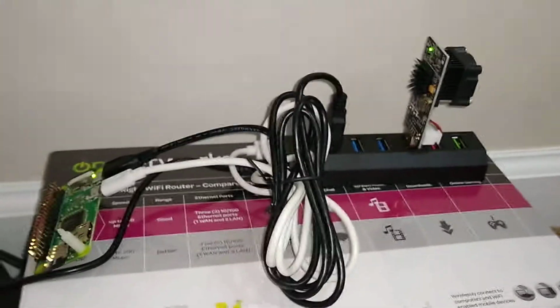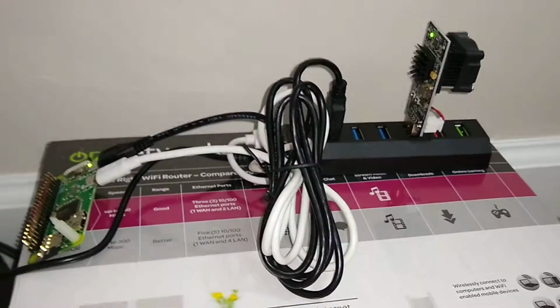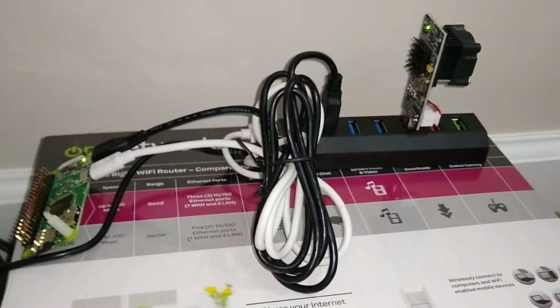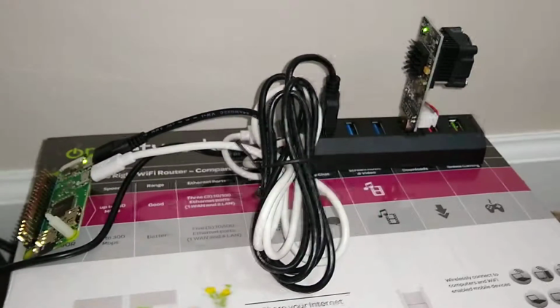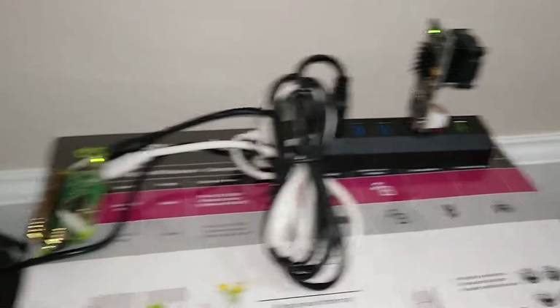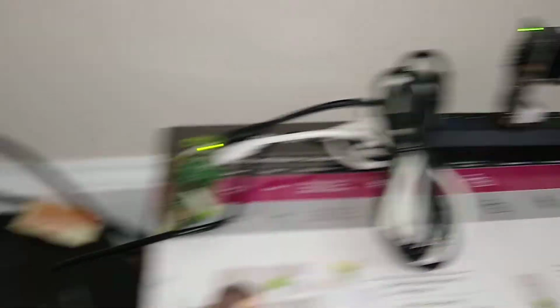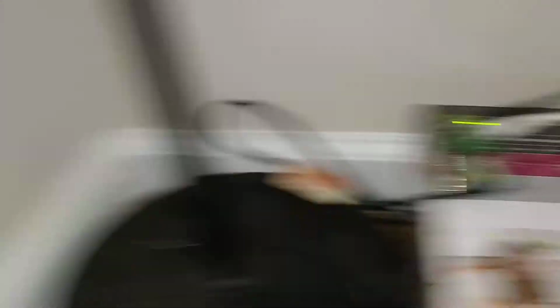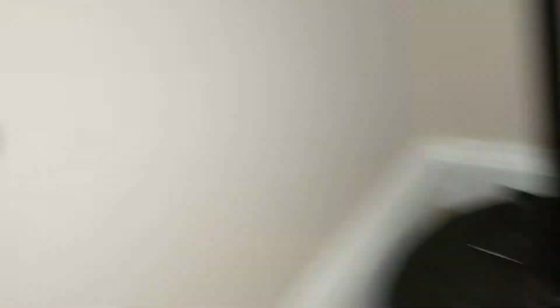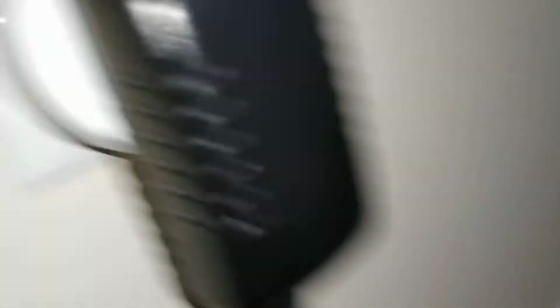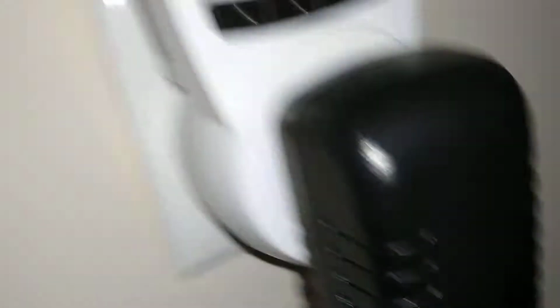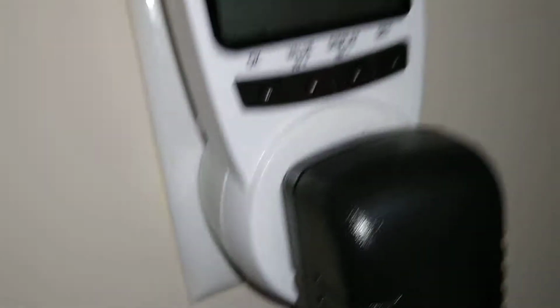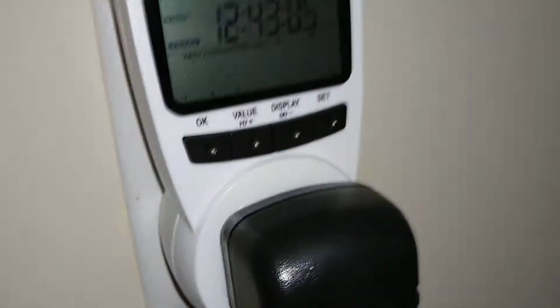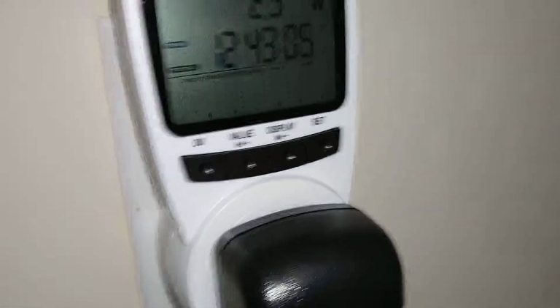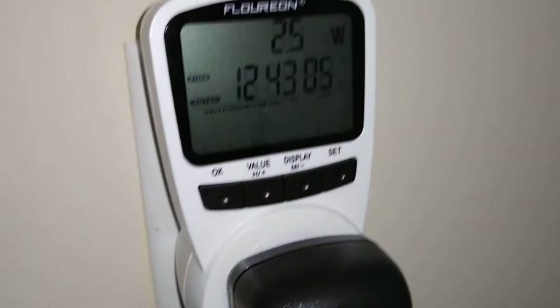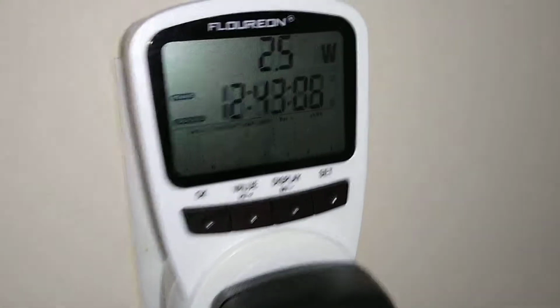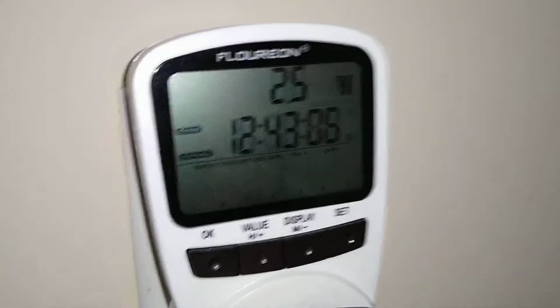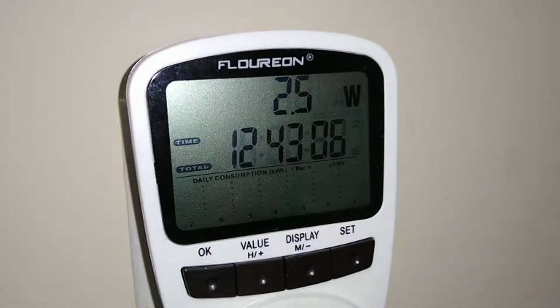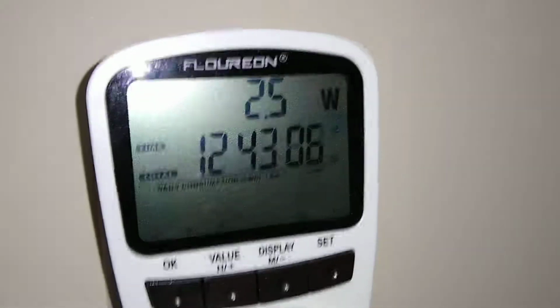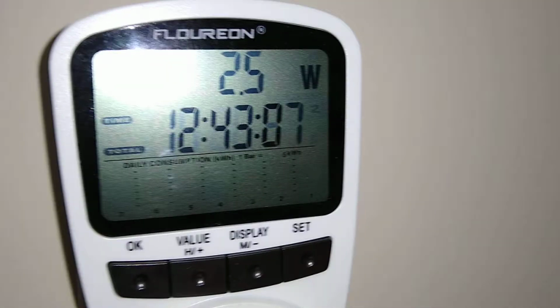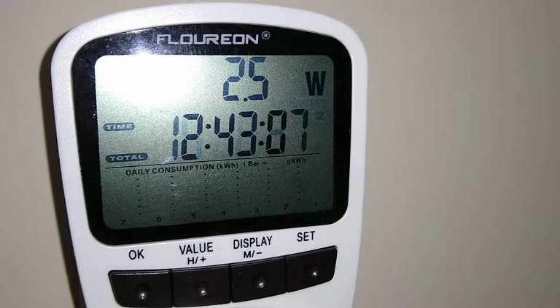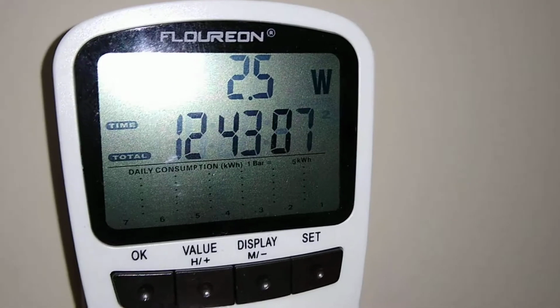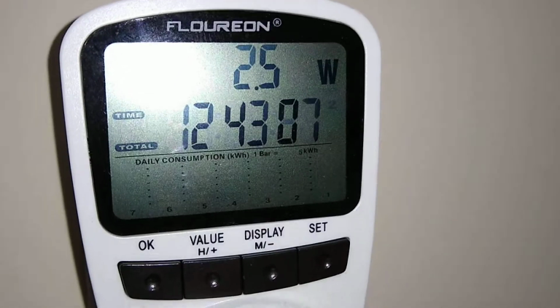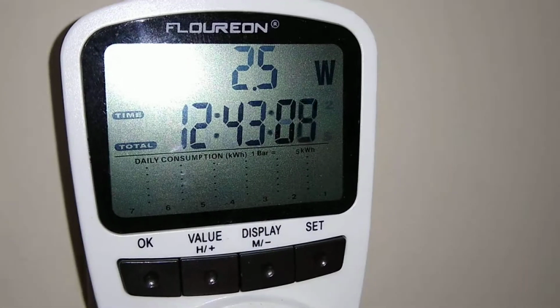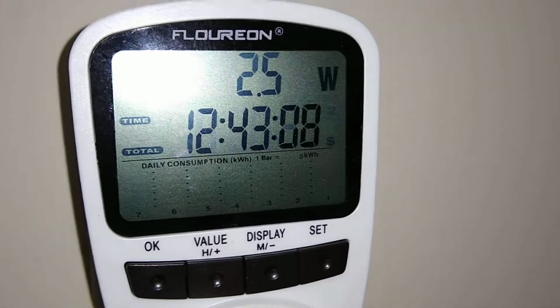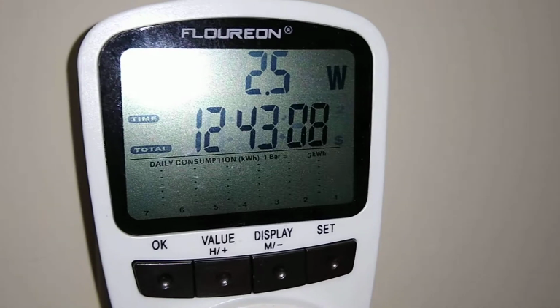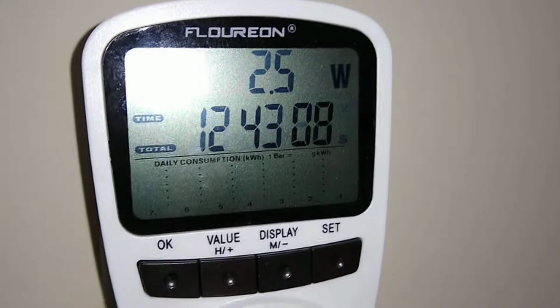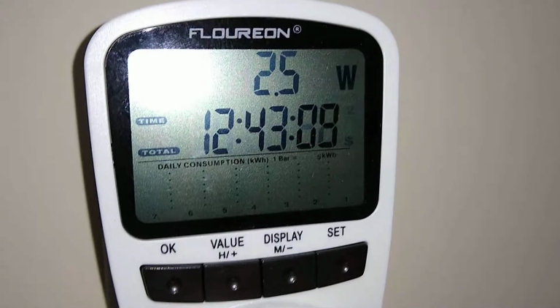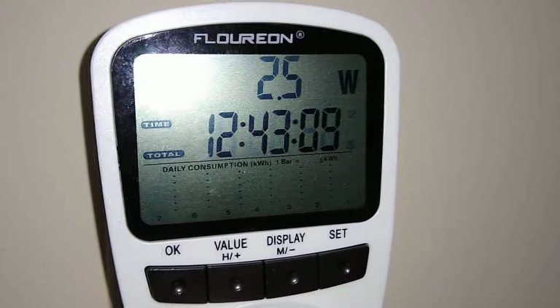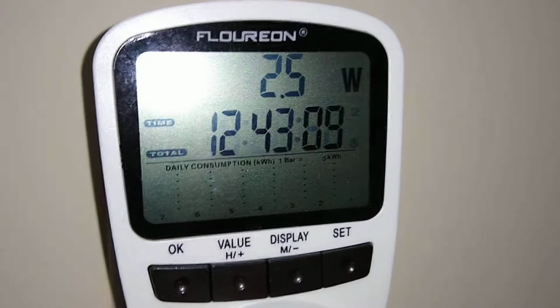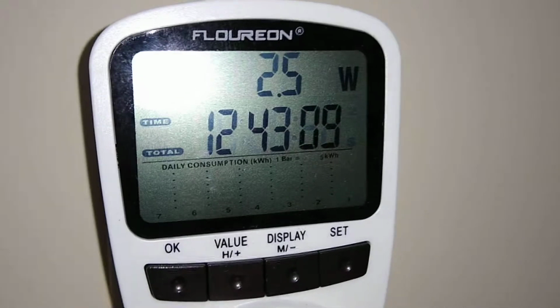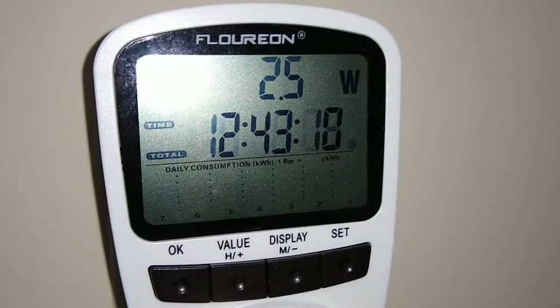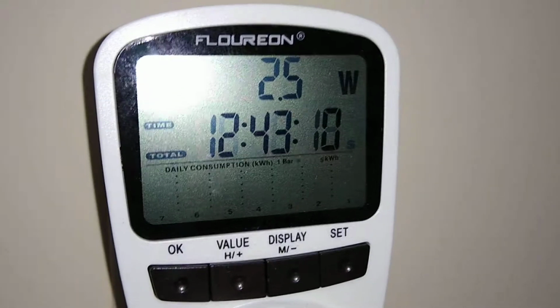So before it starts mining in its current state, we have it plugged in over here and it is using 2.5 watts, which is rather nice.